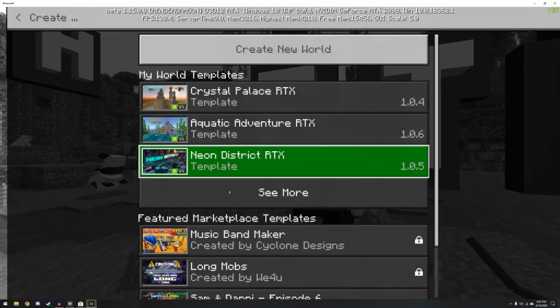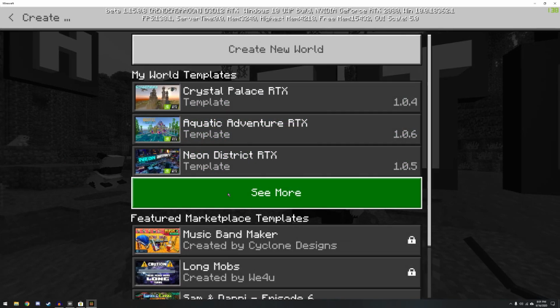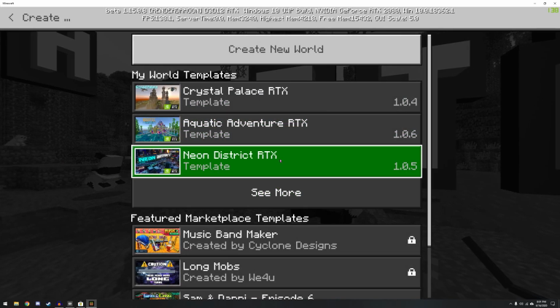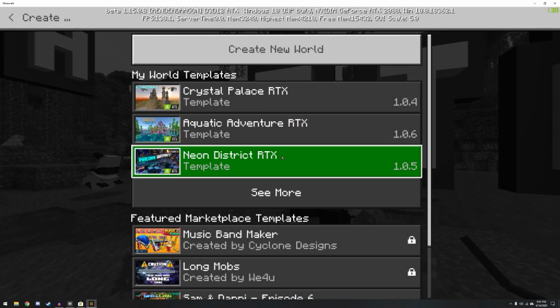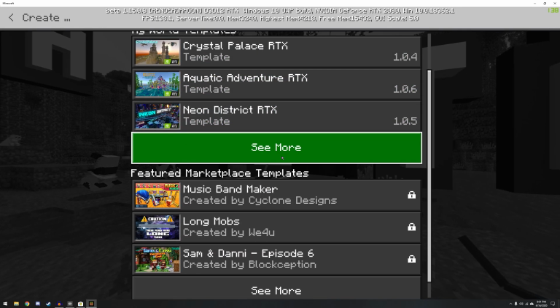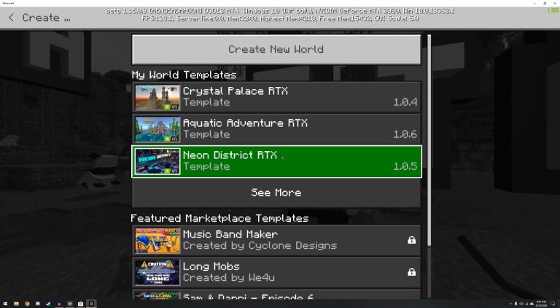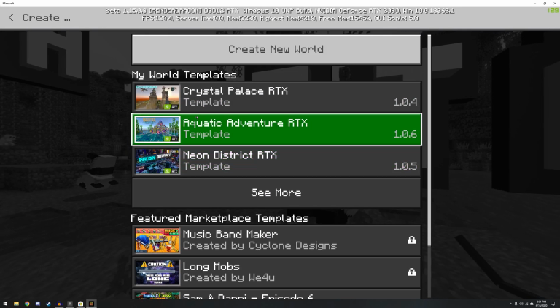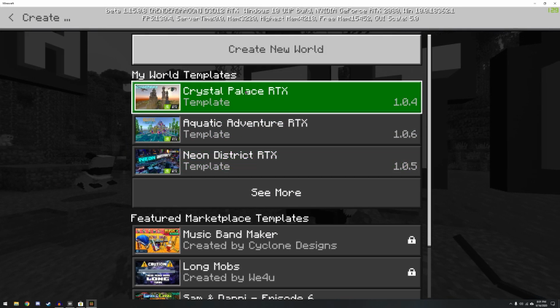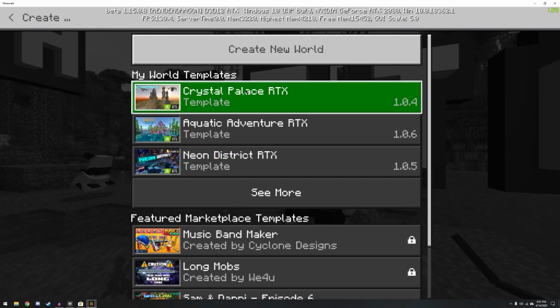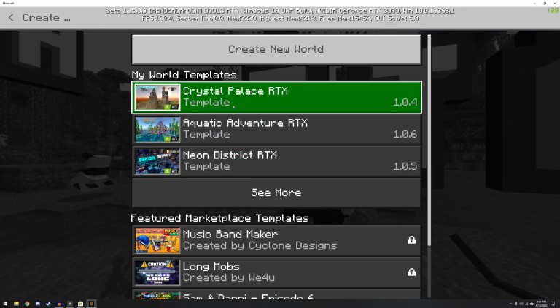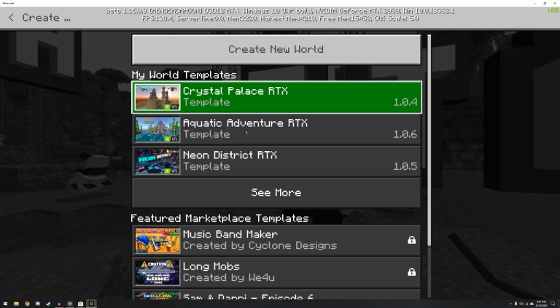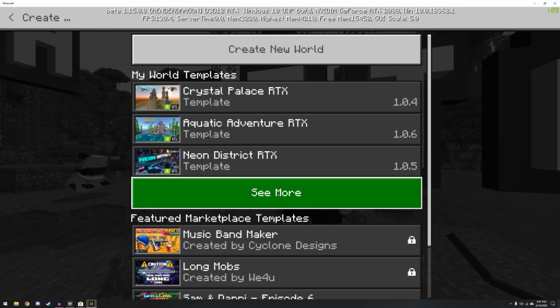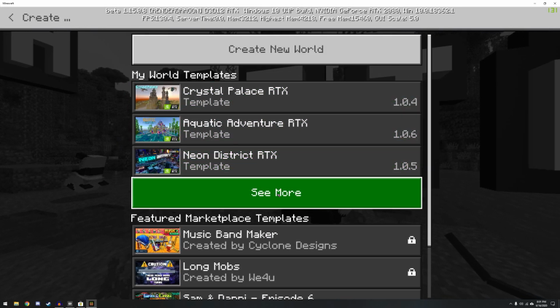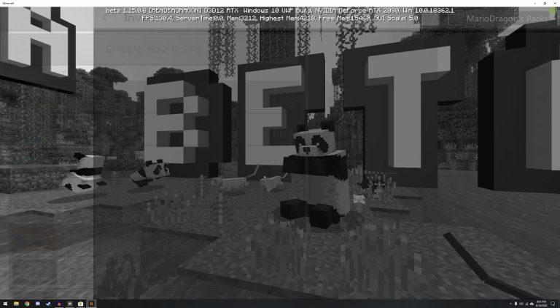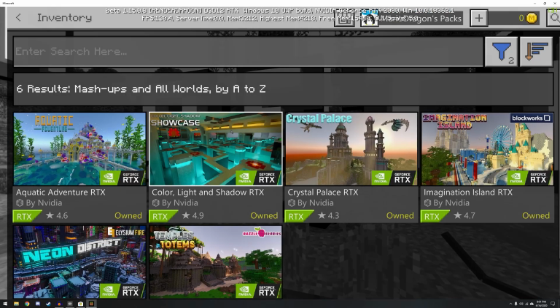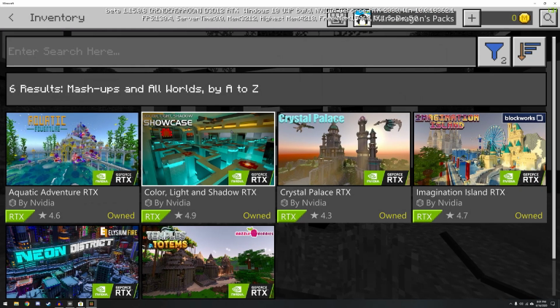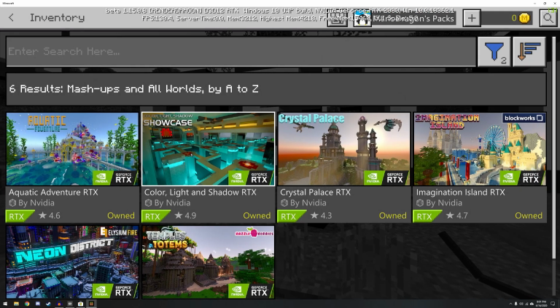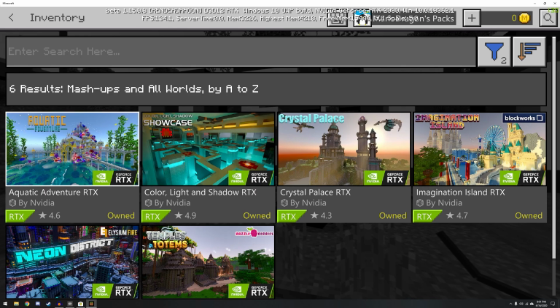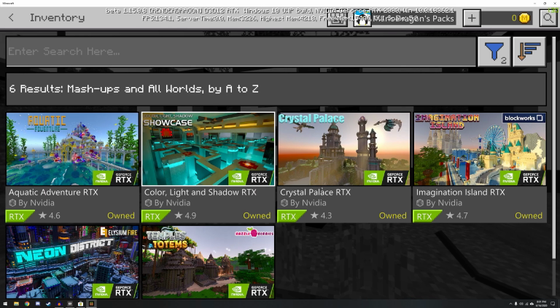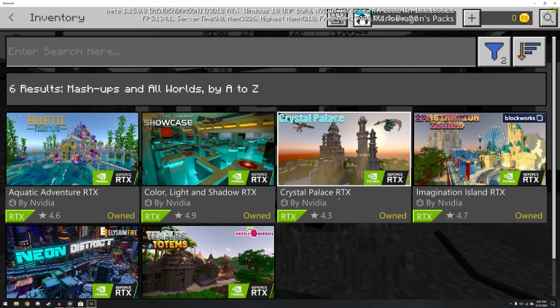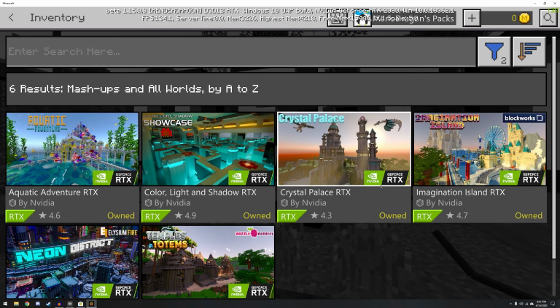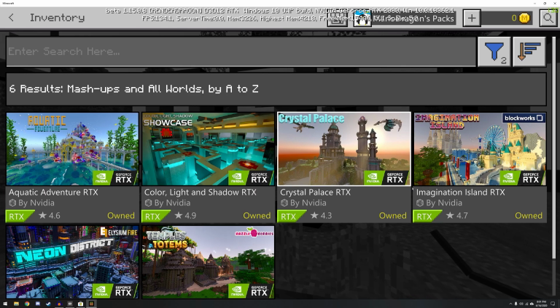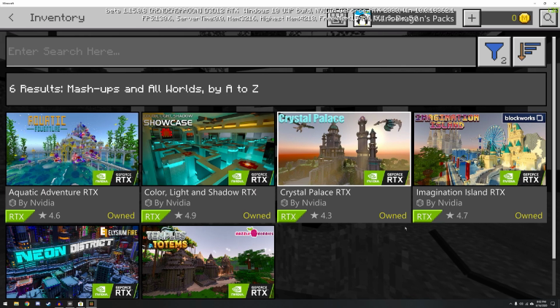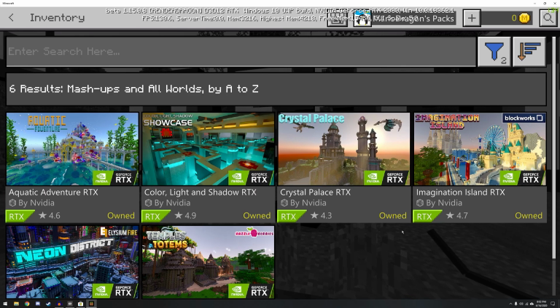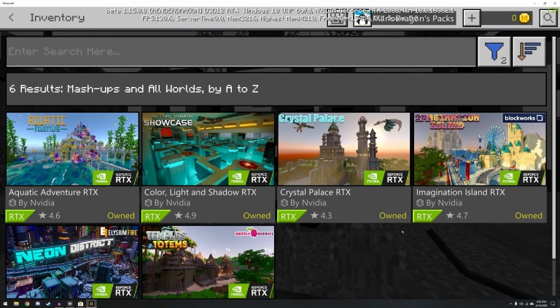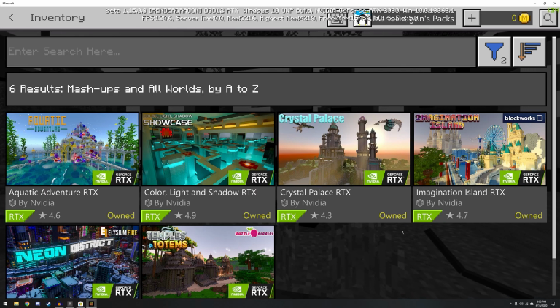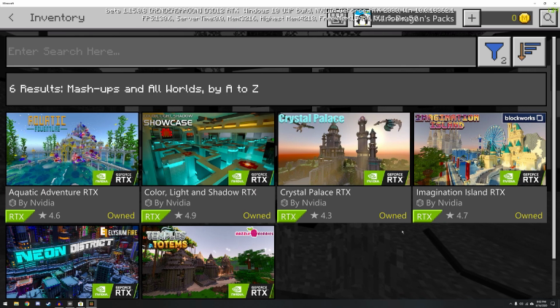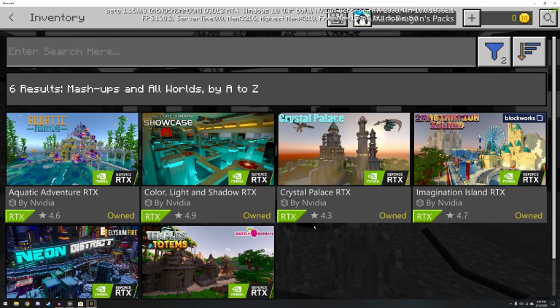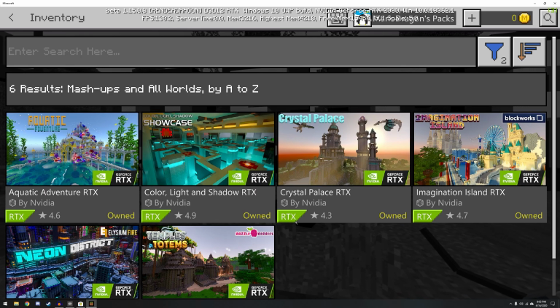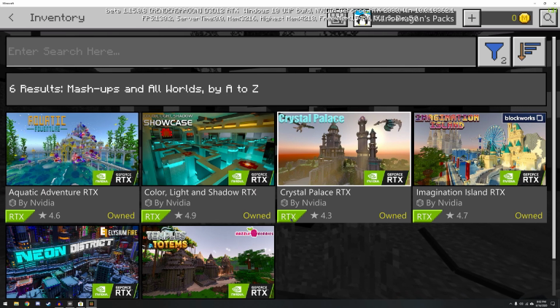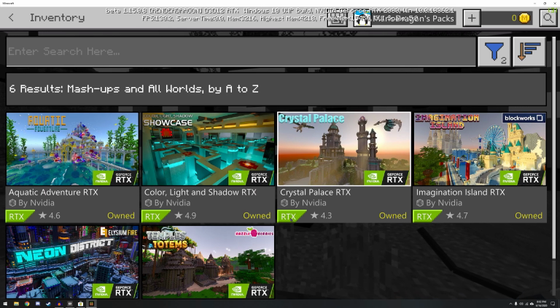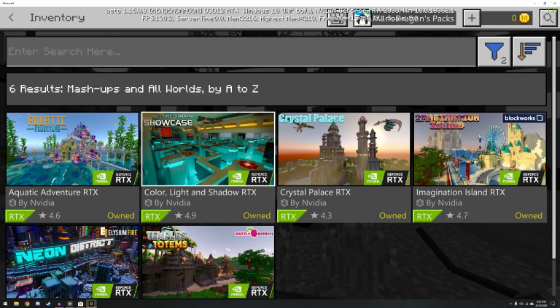So let's create new, and then here we go — Templates. We can see all the templates. Here are all the RTX templates that we downloaded.